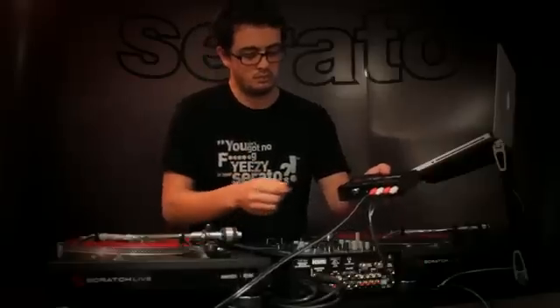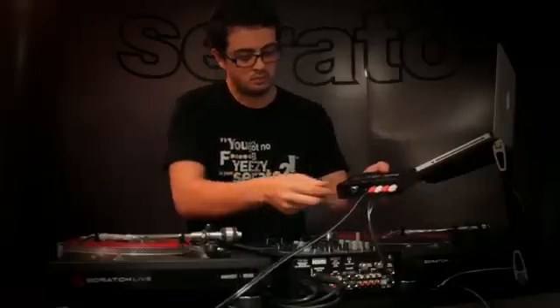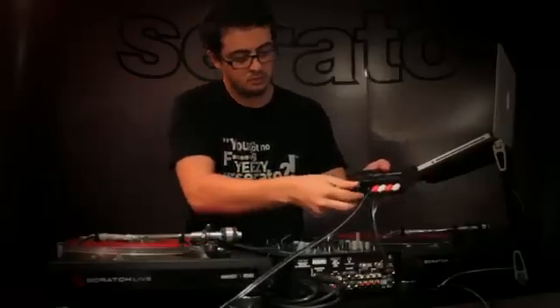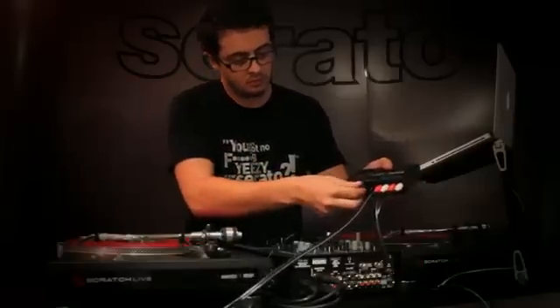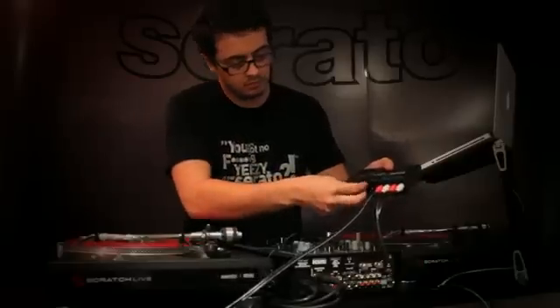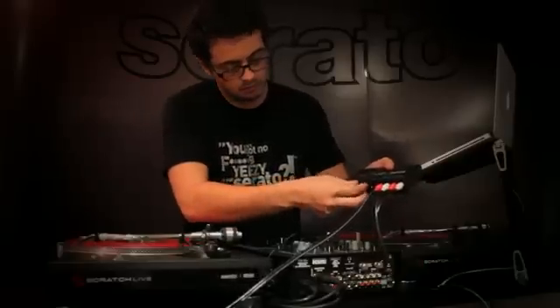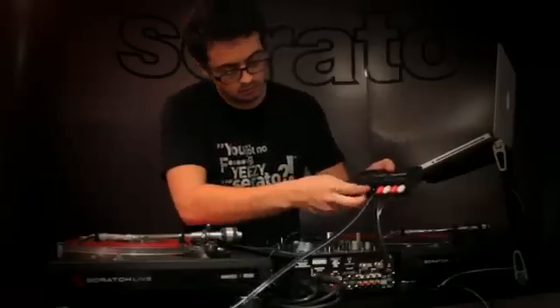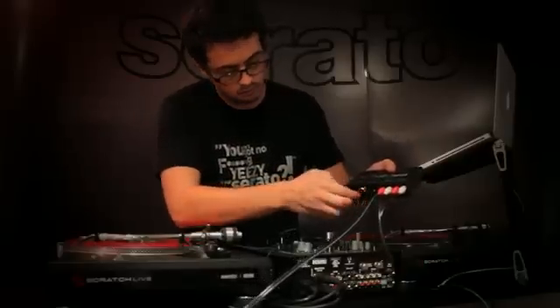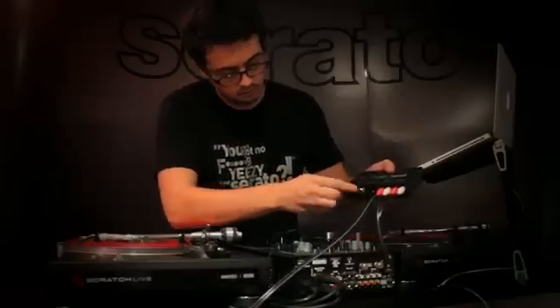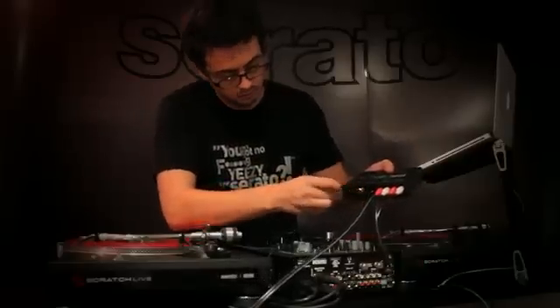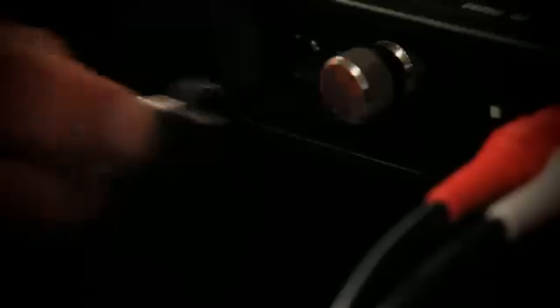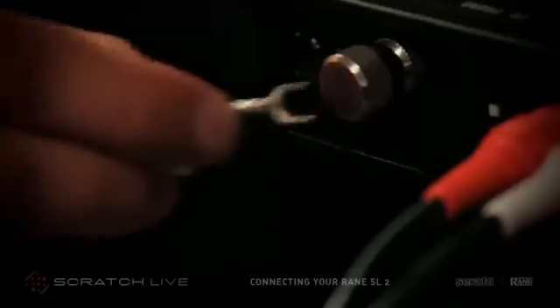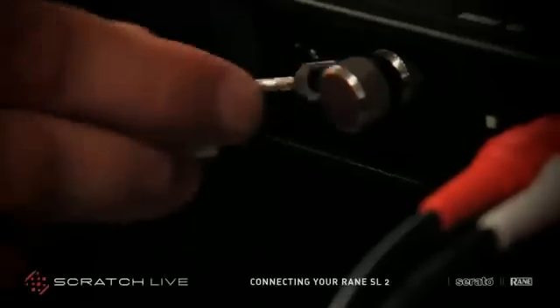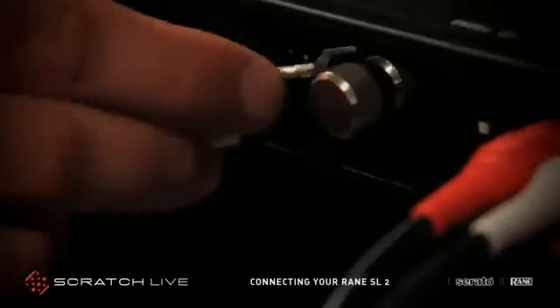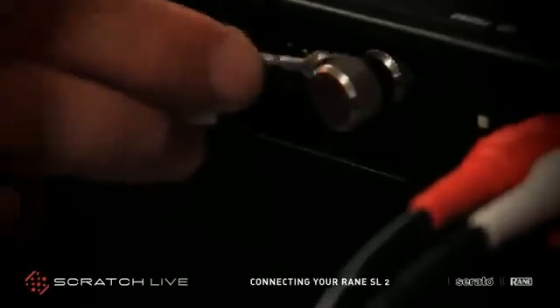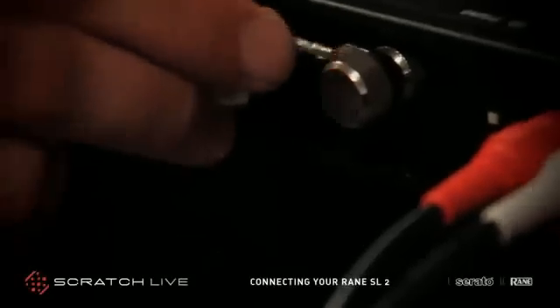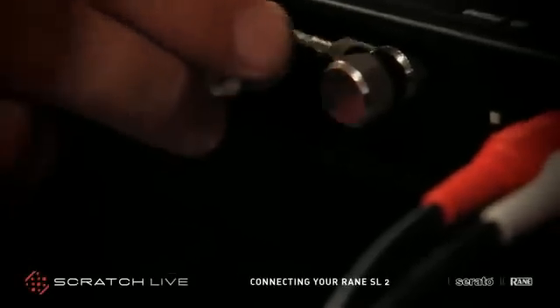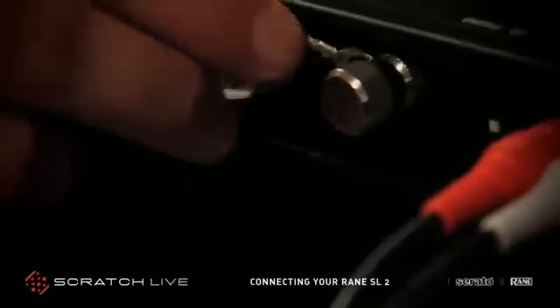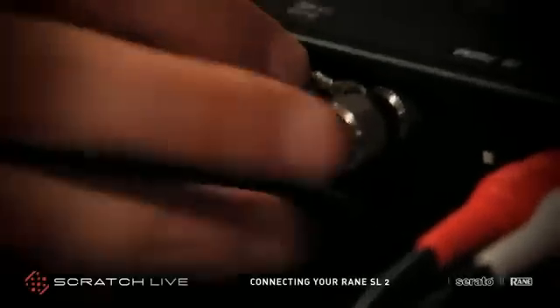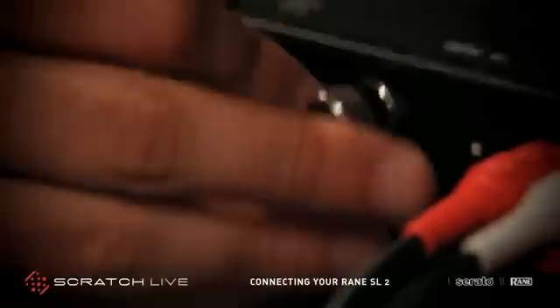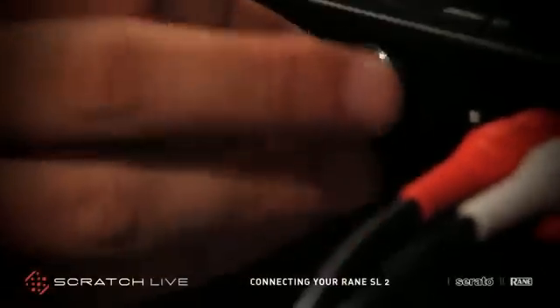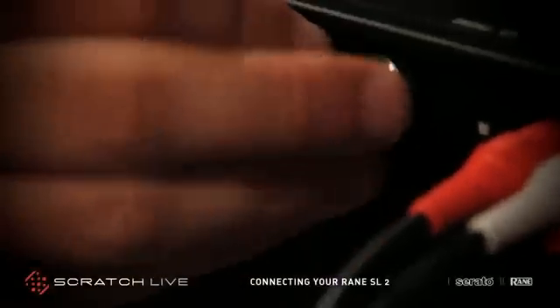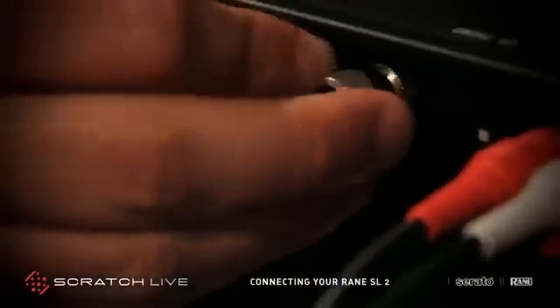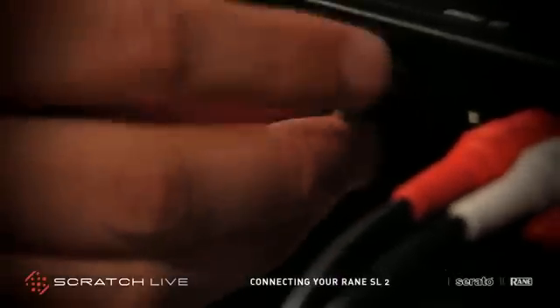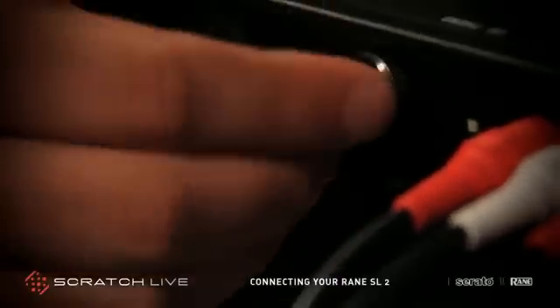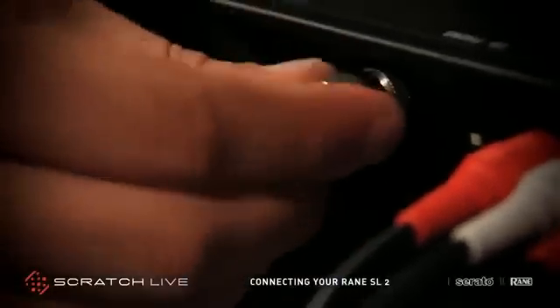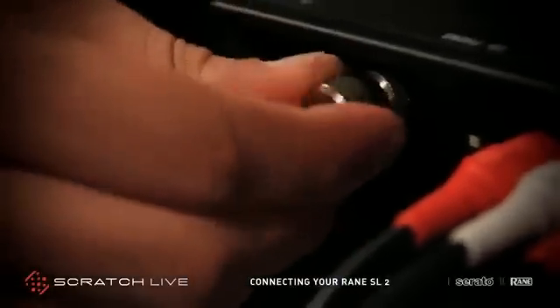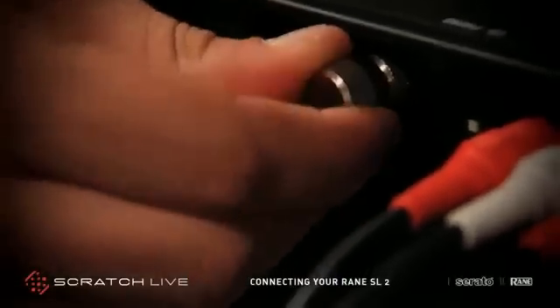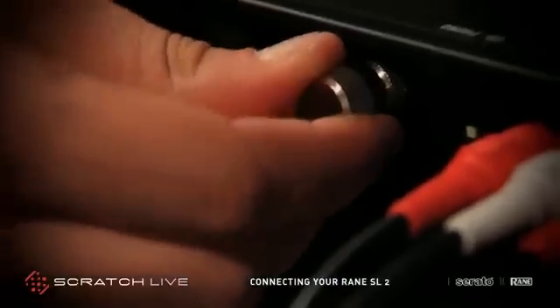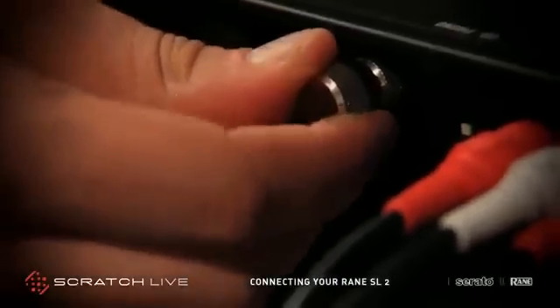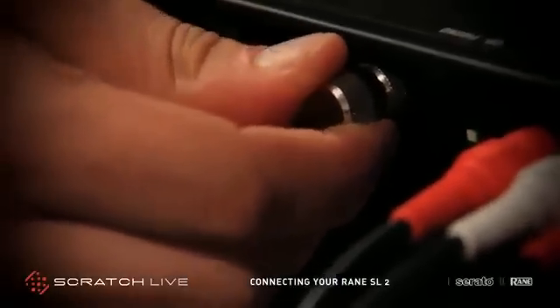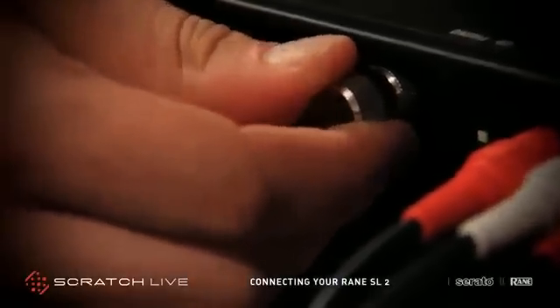If your turntables are not already grounded, then connect them to the grounding post on the SL2.